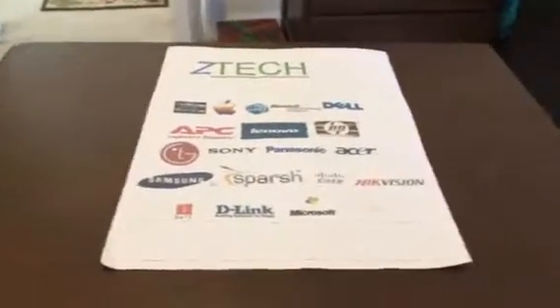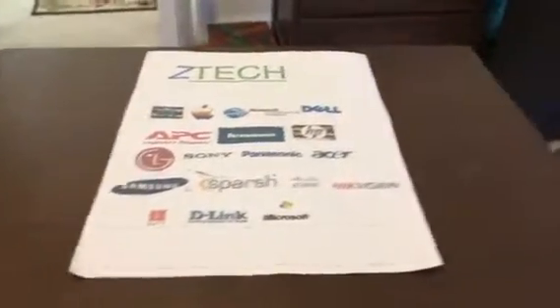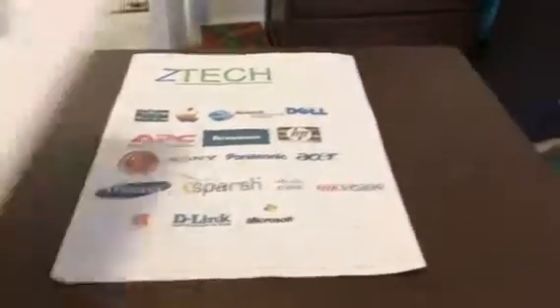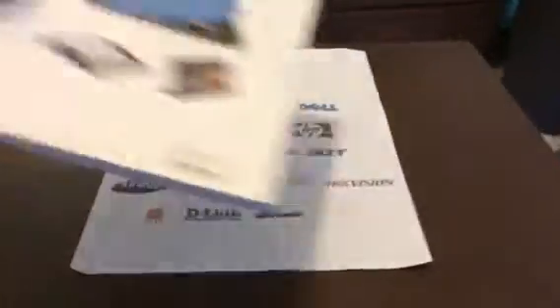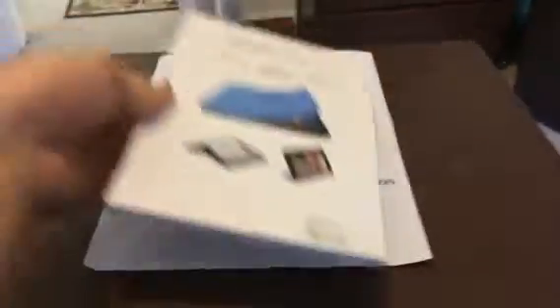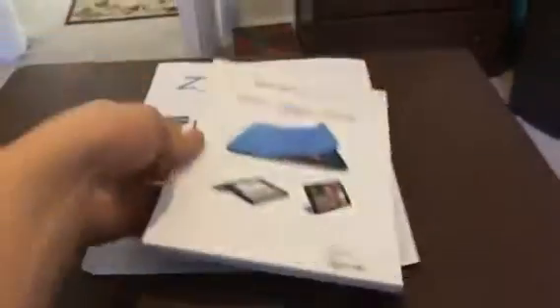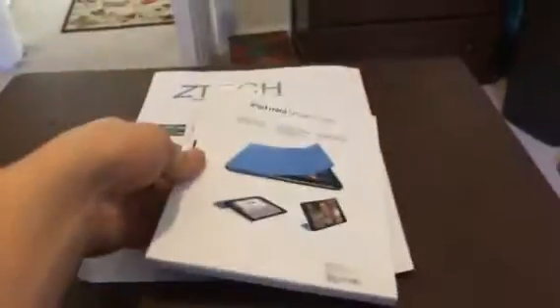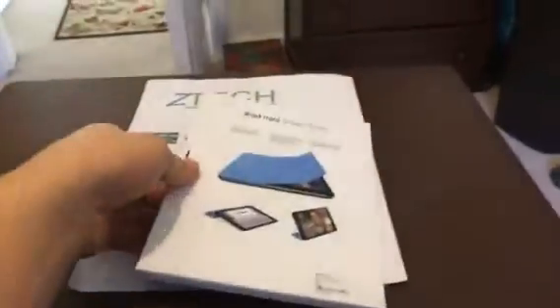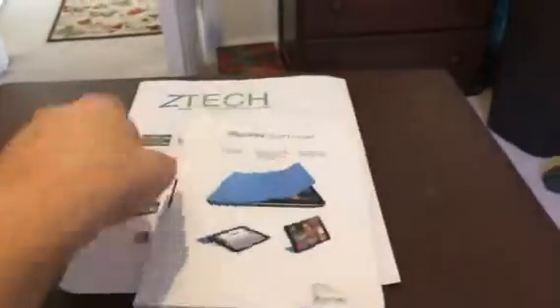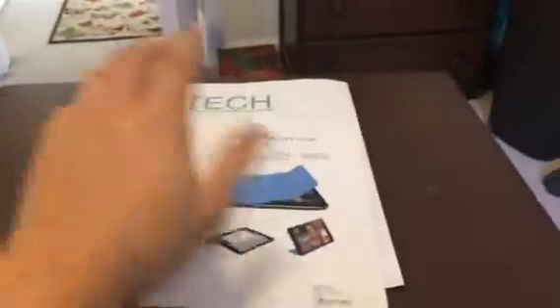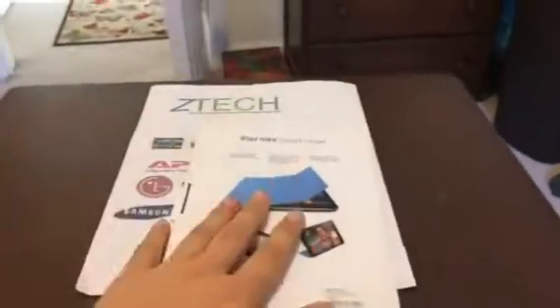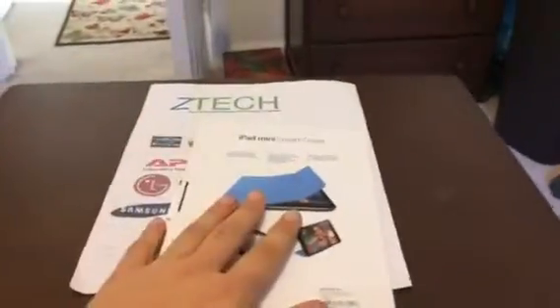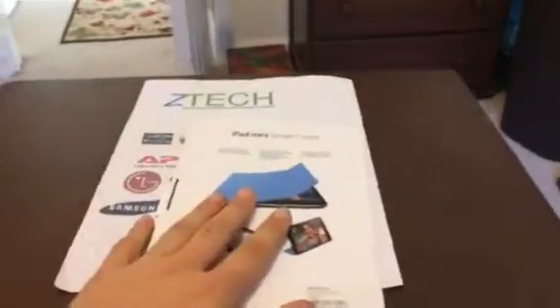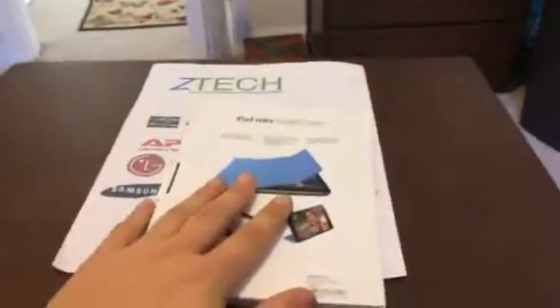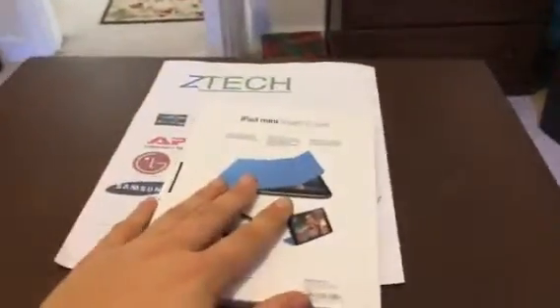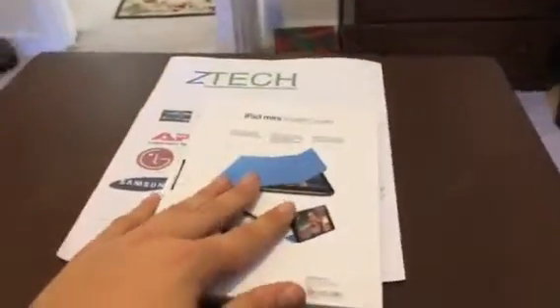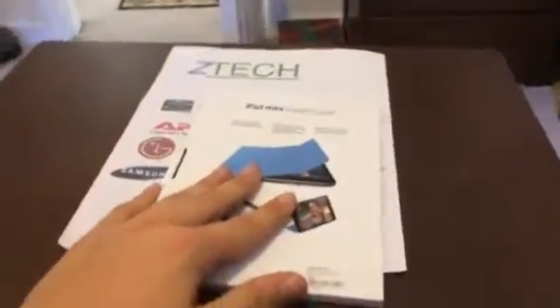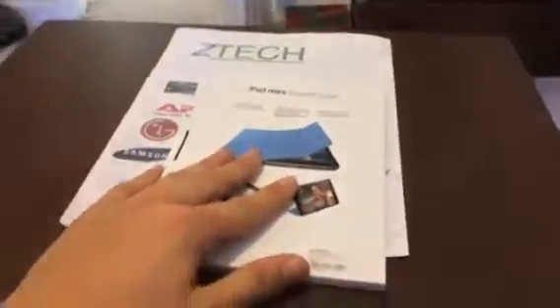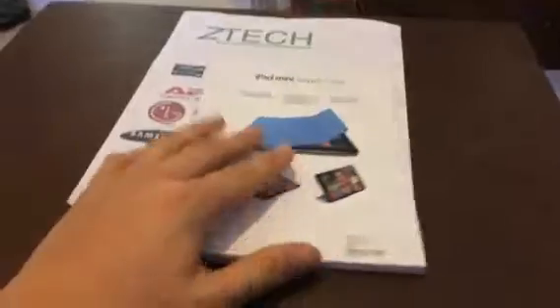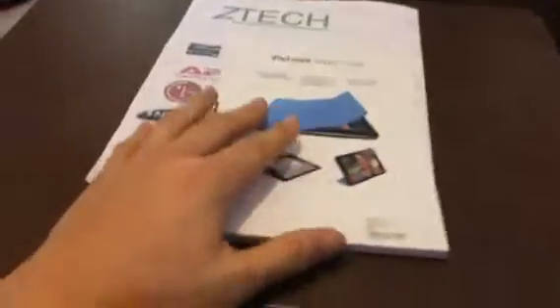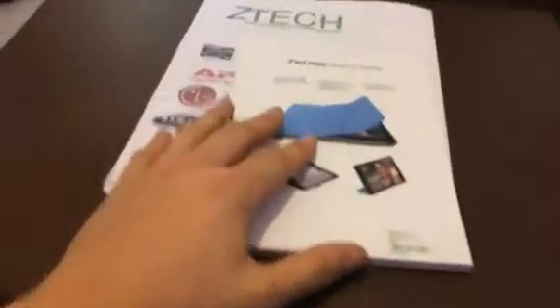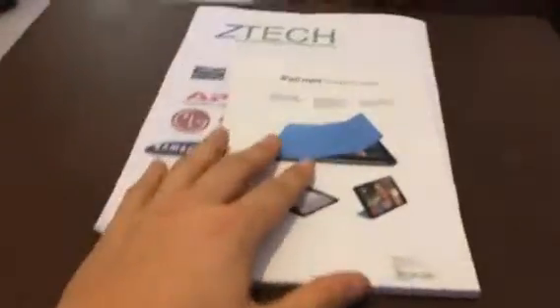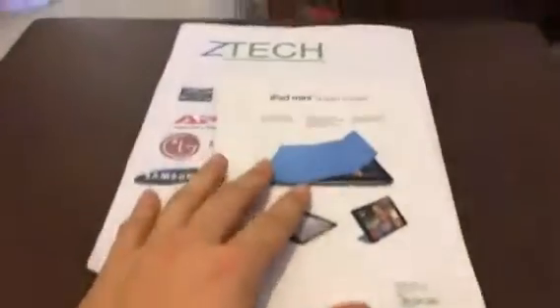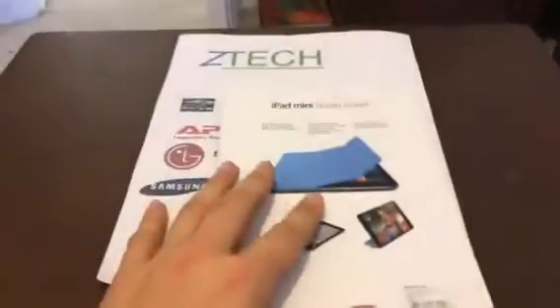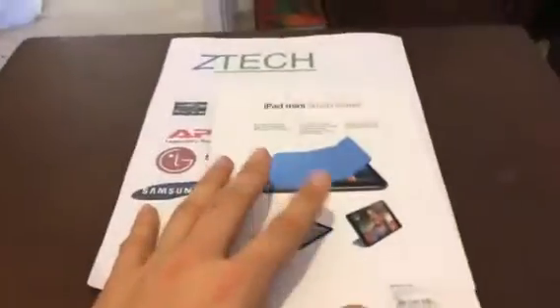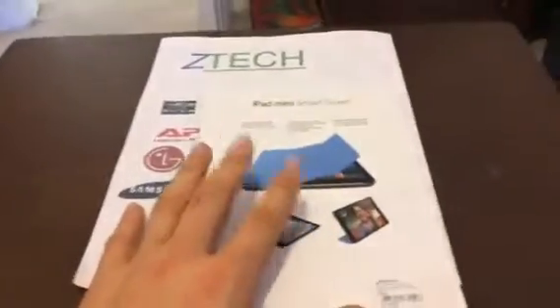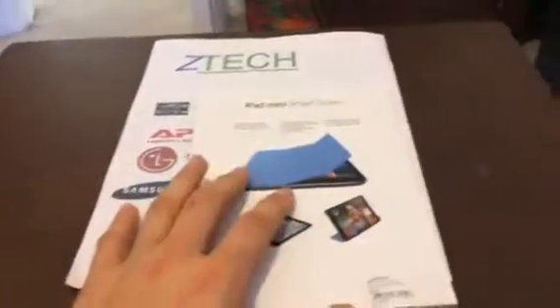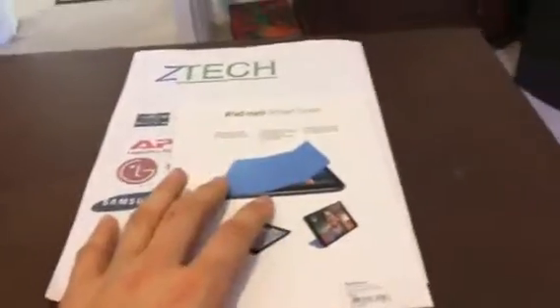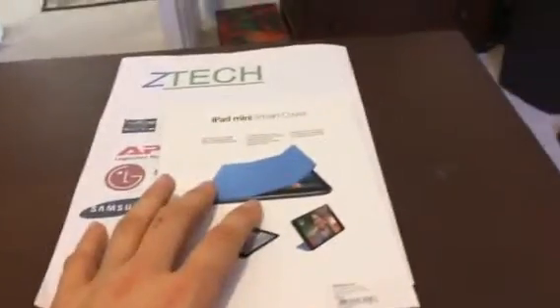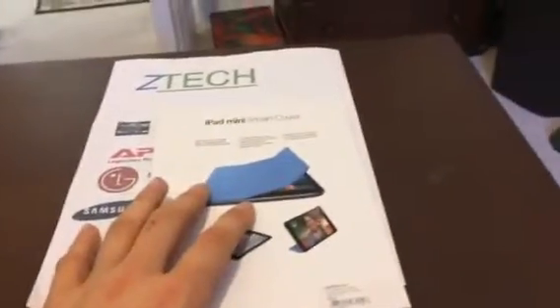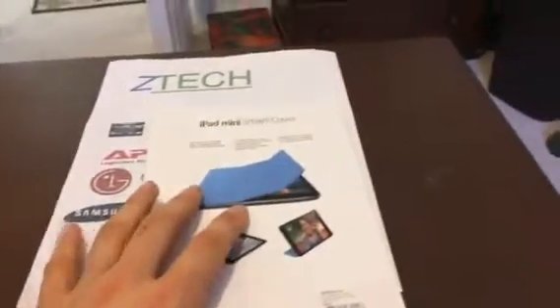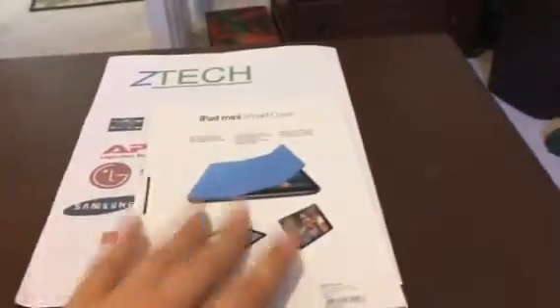Here's the second product I'm giving away. That is an iPad mini smart cover — it's the blue one.